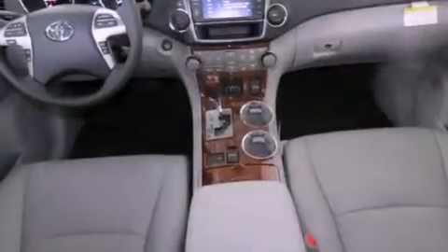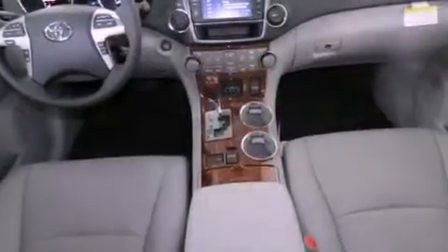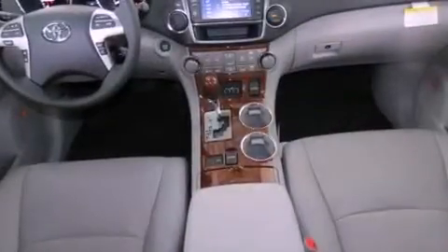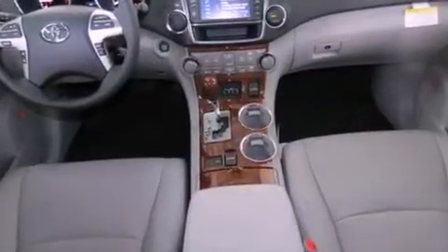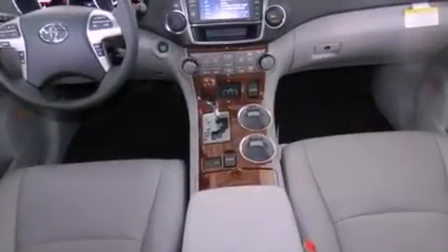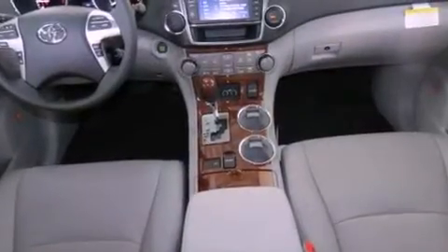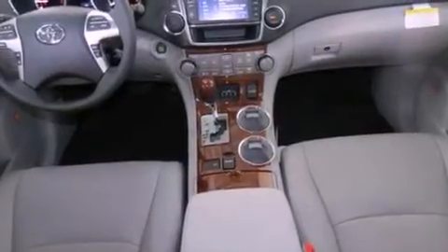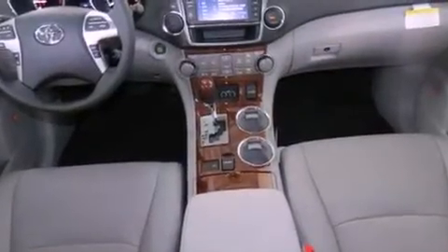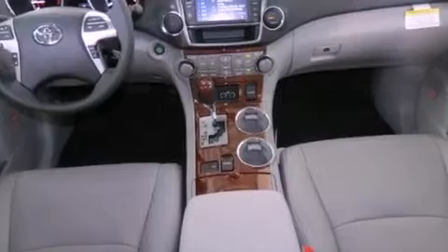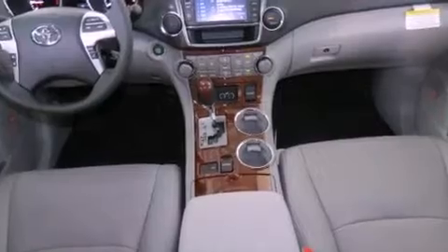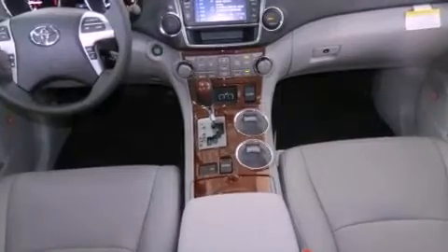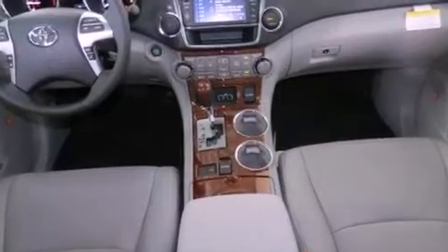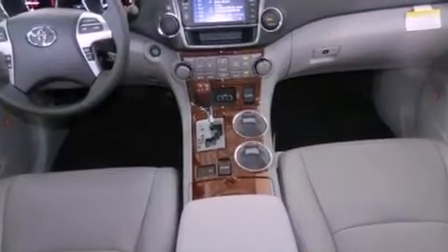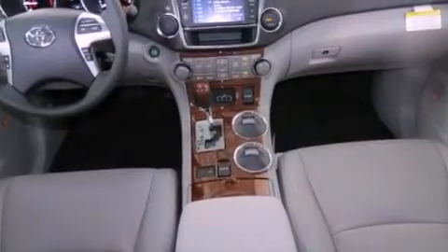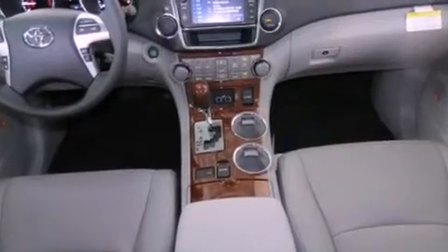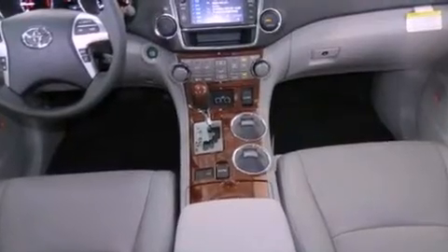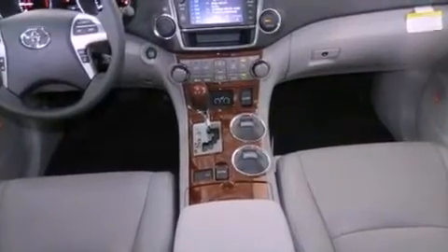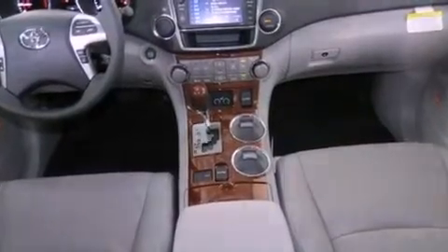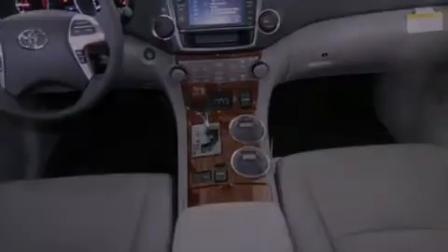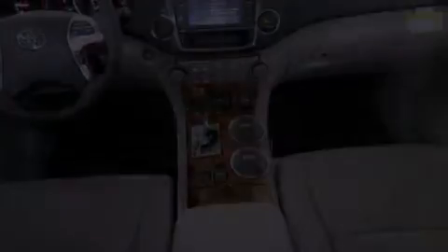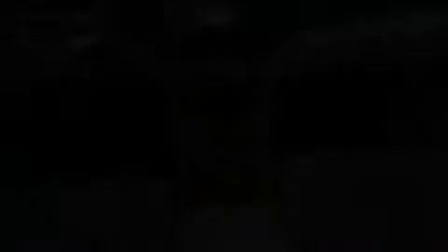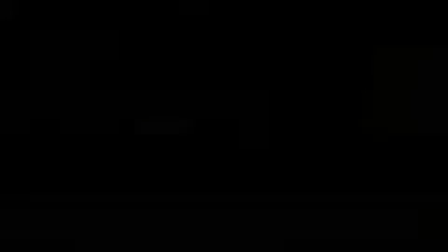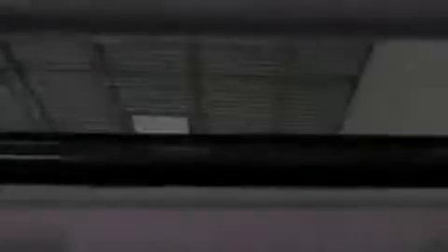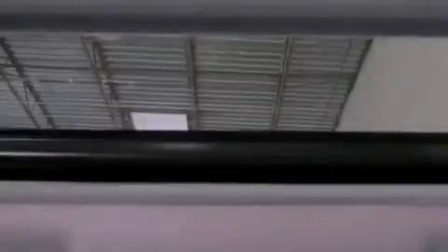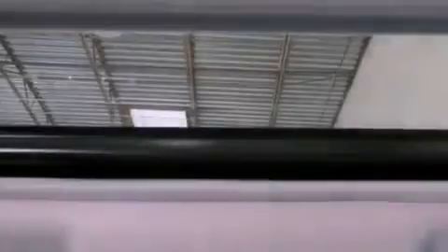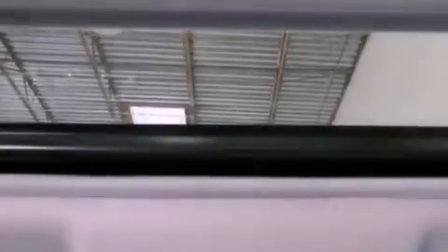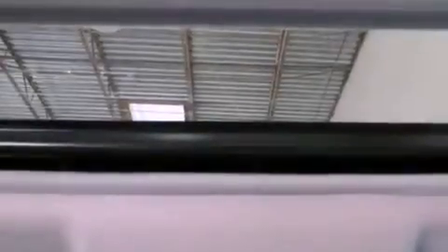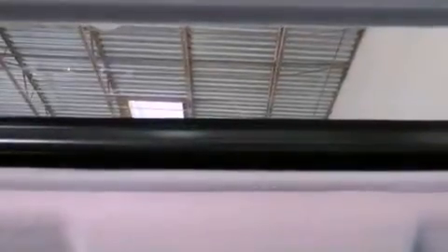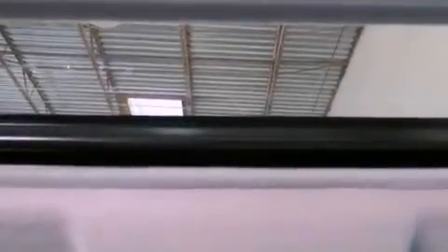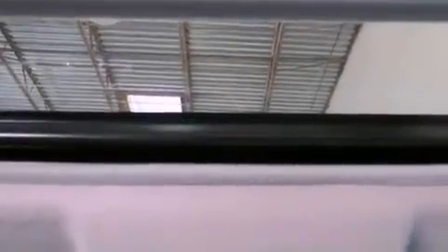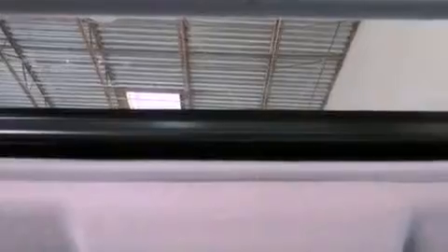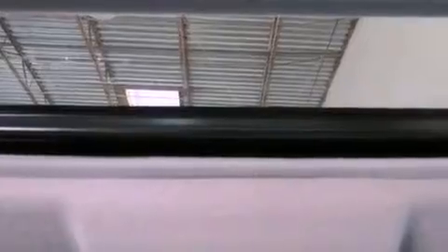Tinted glass, traction control, dual power seats, and a sunroof enables you to fill the cabin with fresh air at the push of a button.